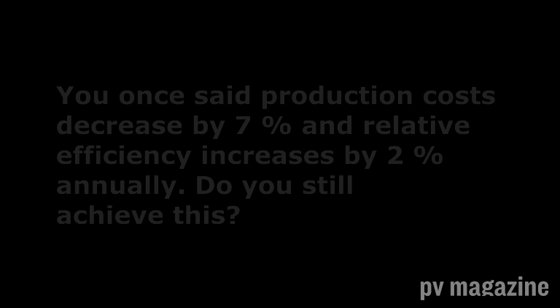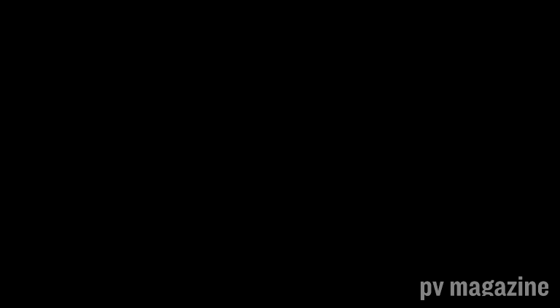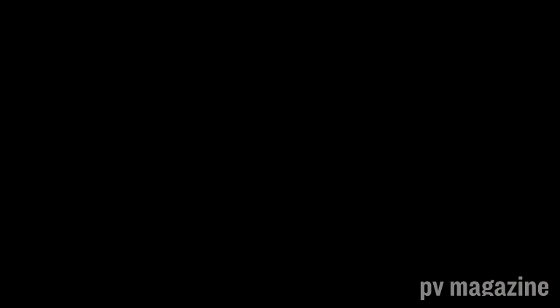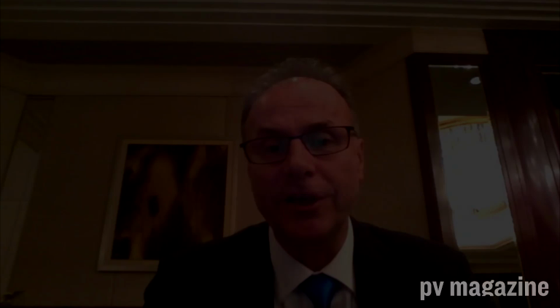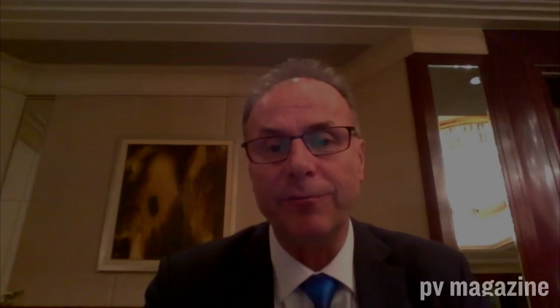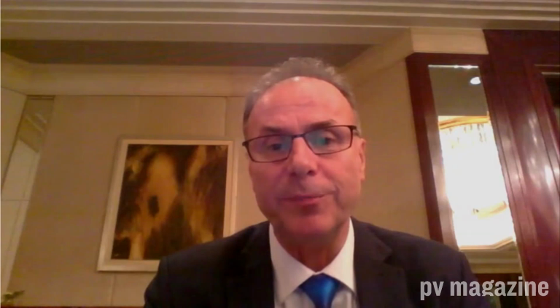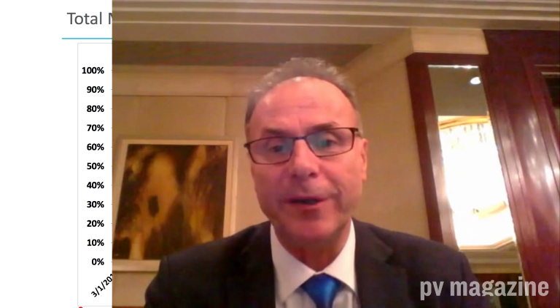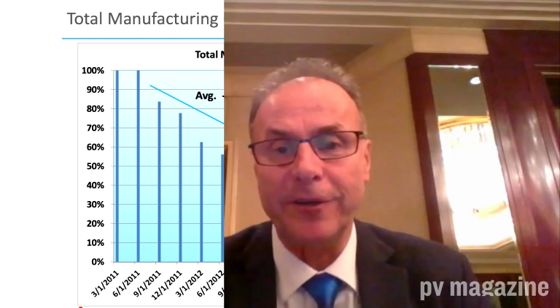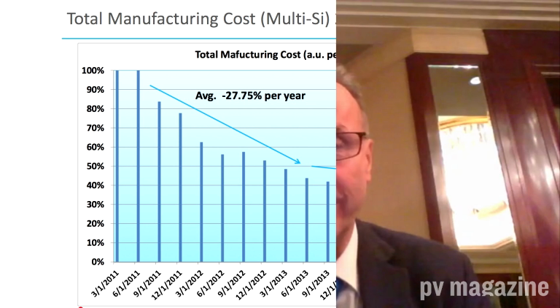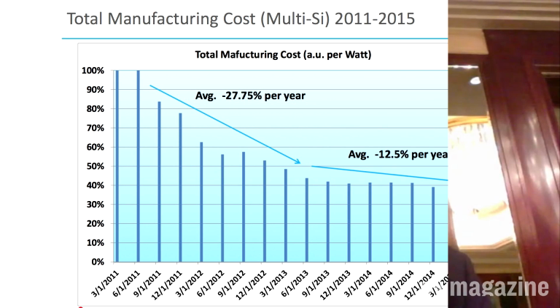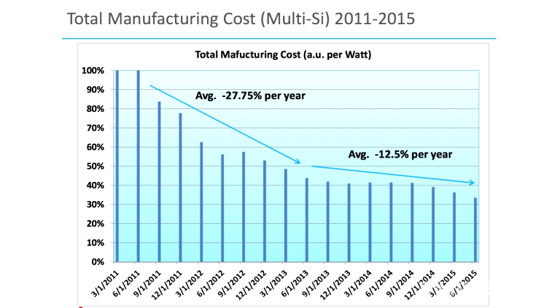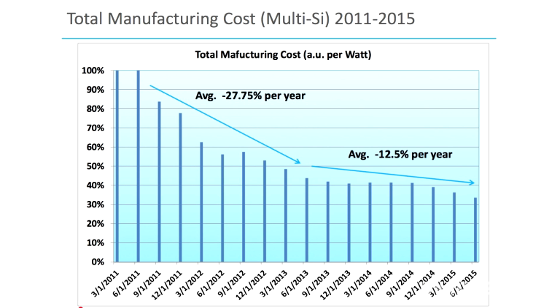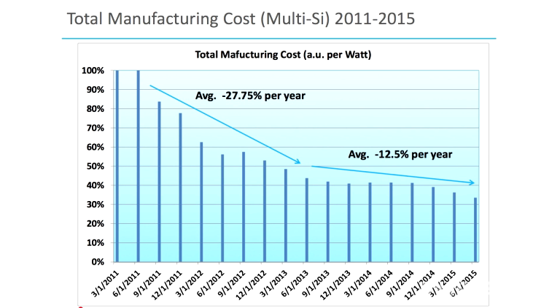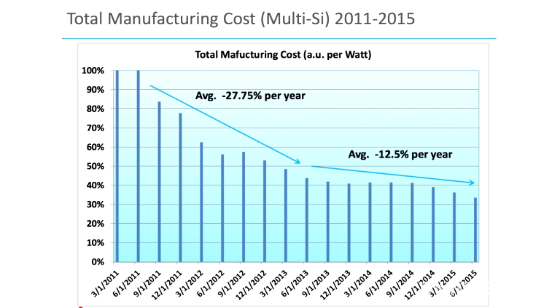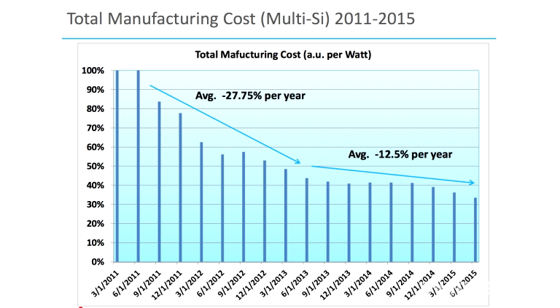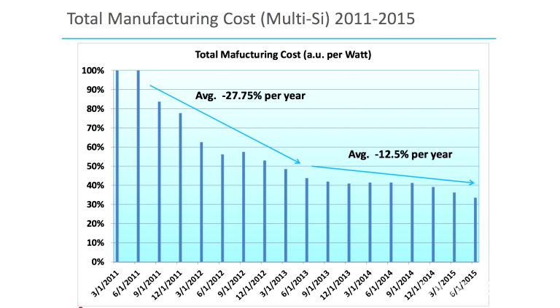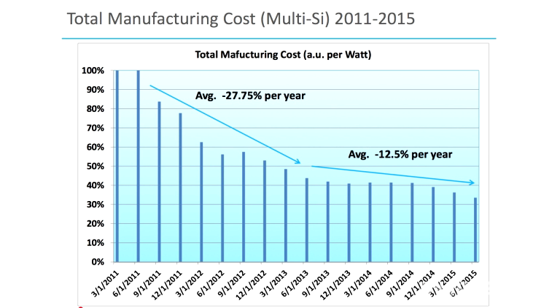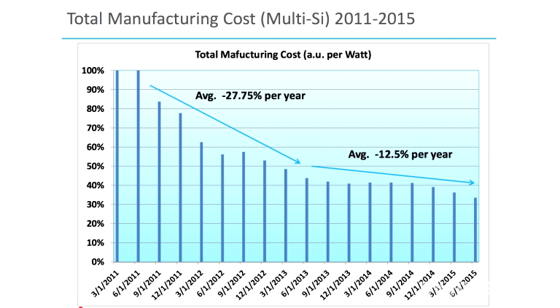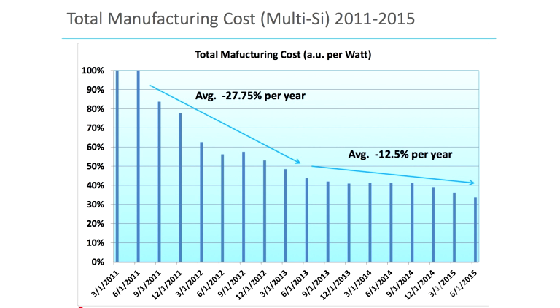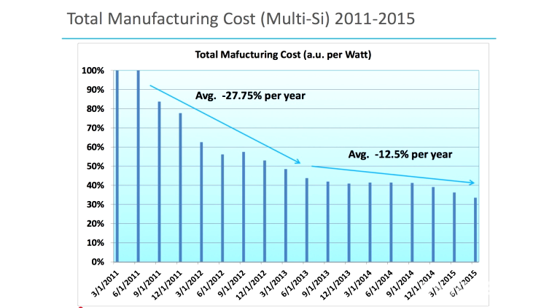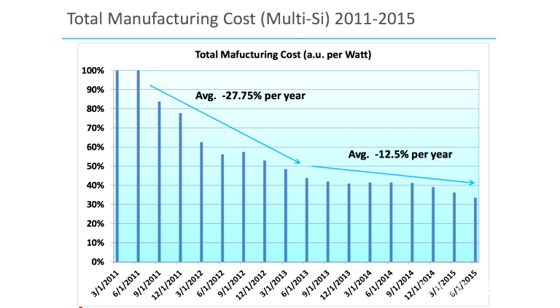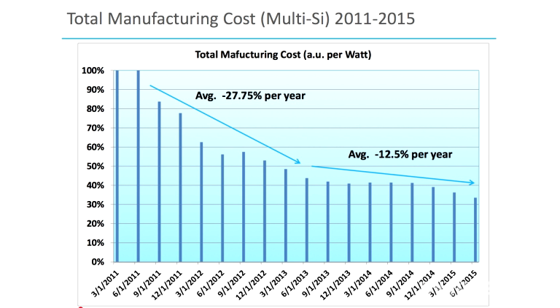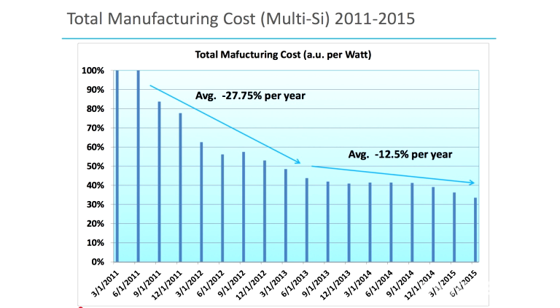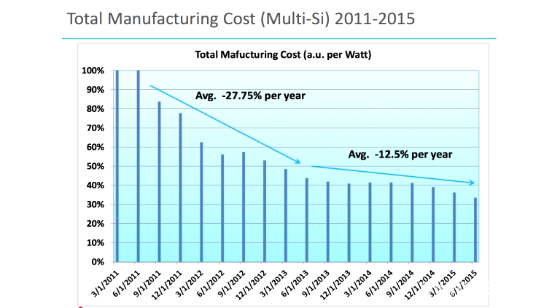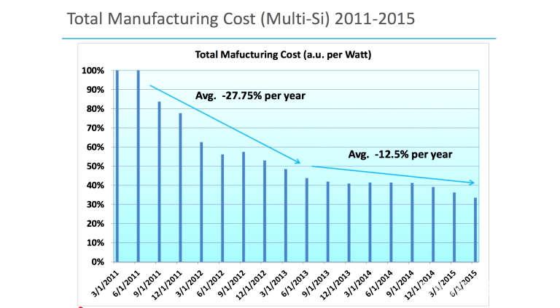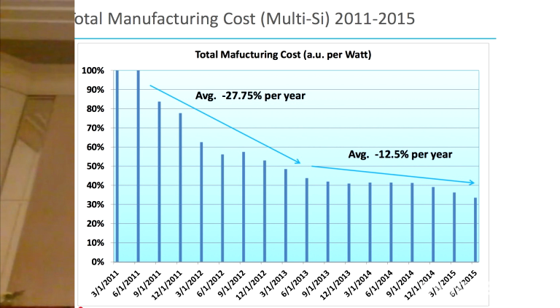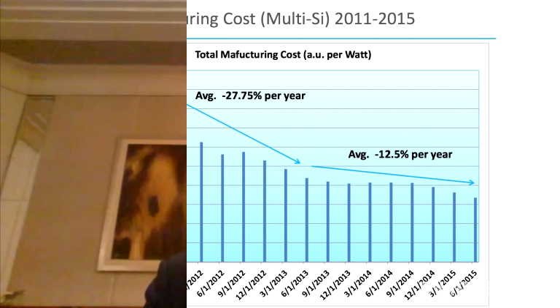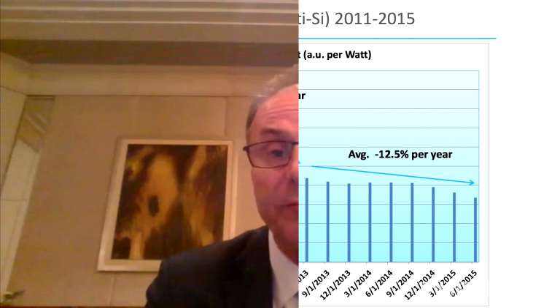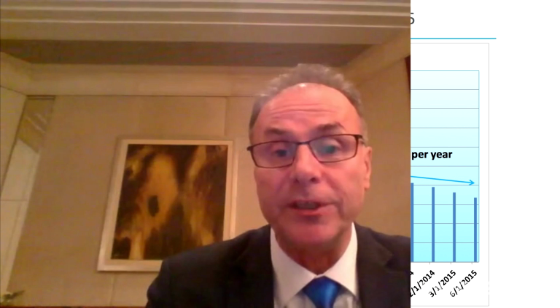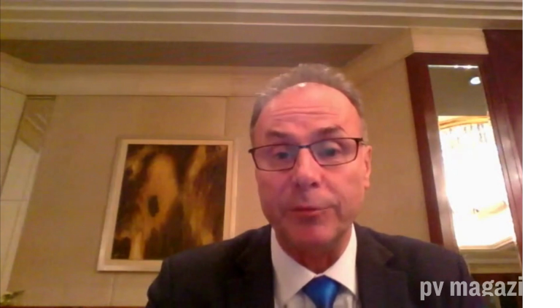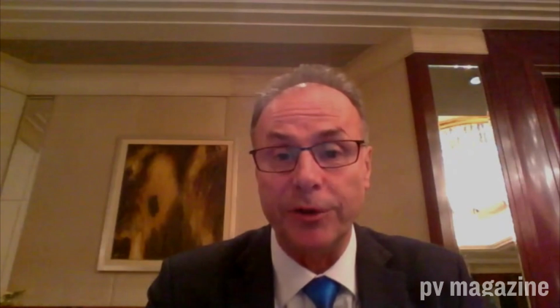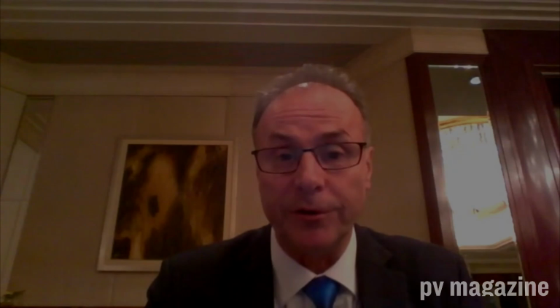We achieve much better than that. Over the last three years, the average cost reduction was about 12% per year.